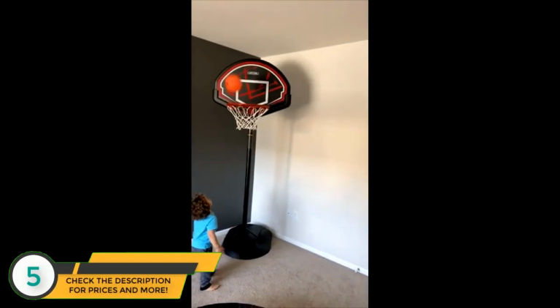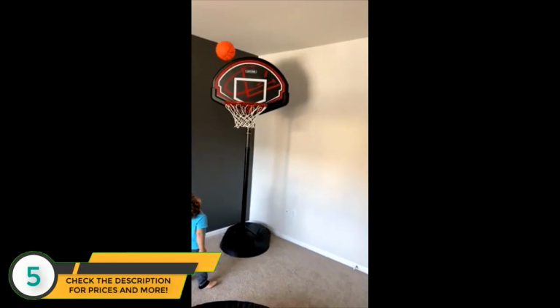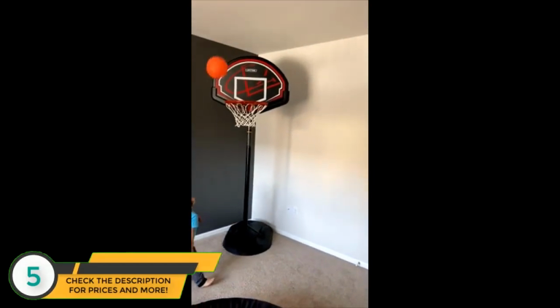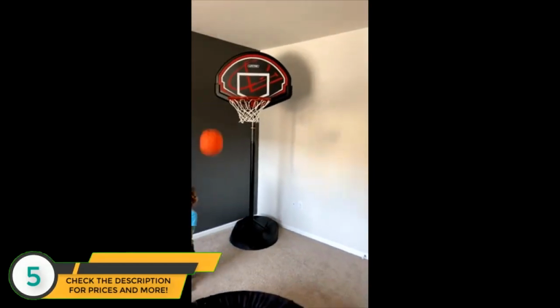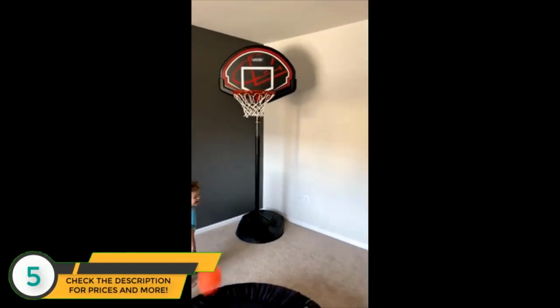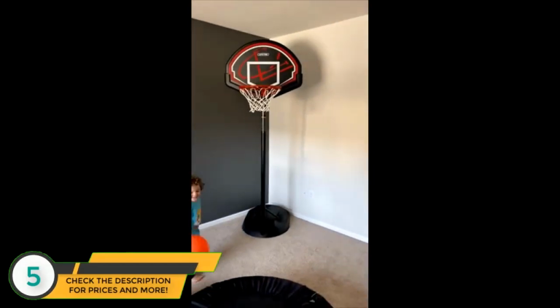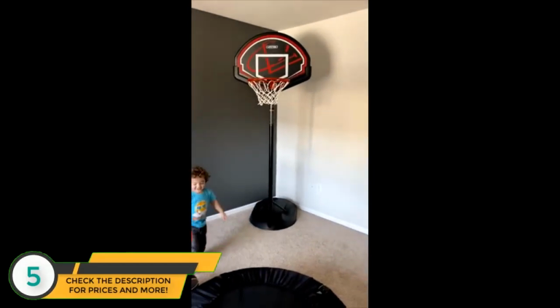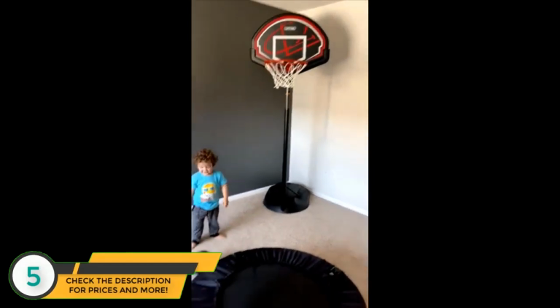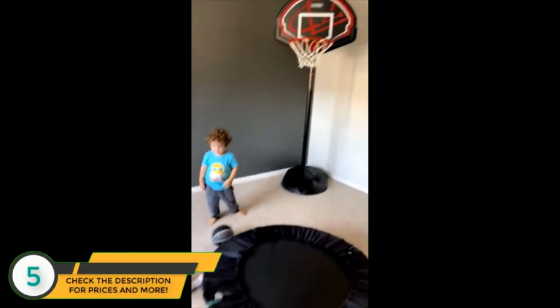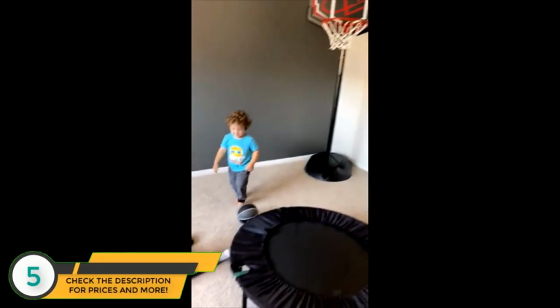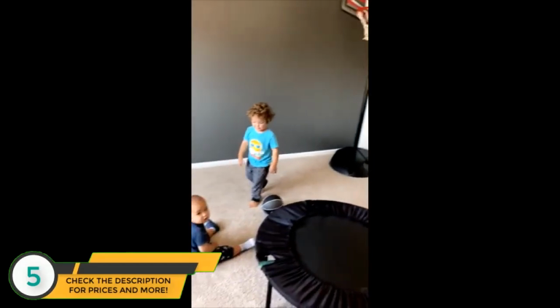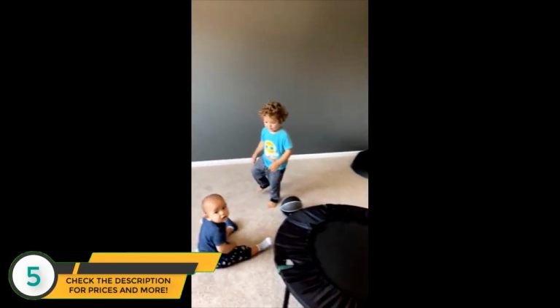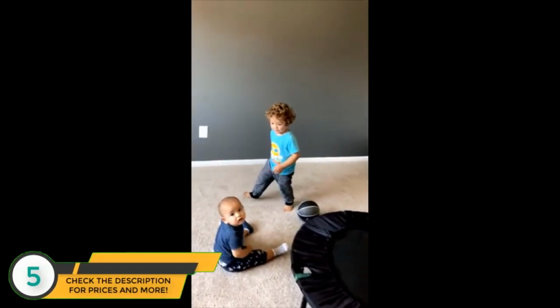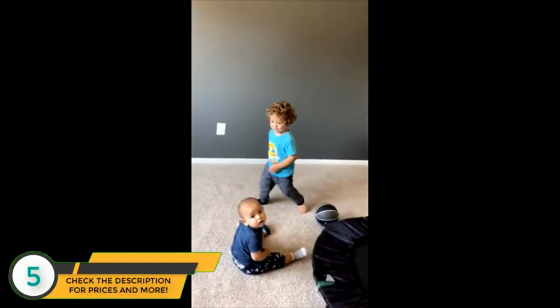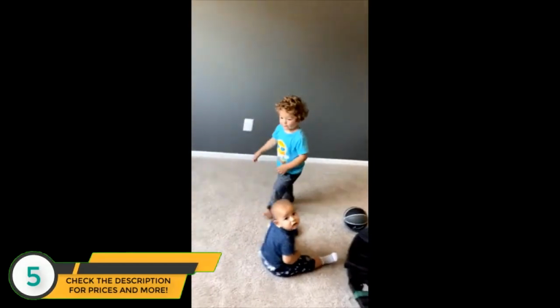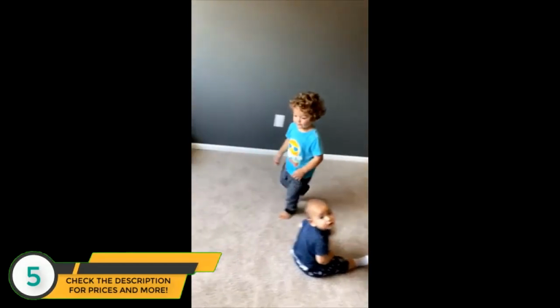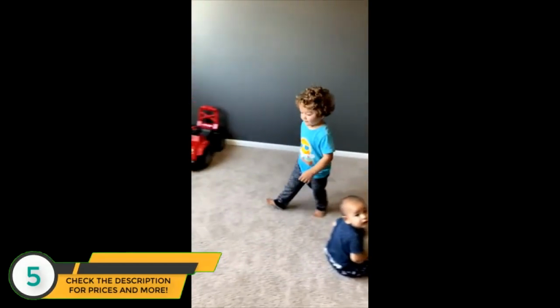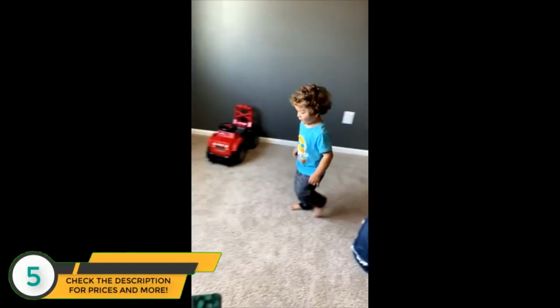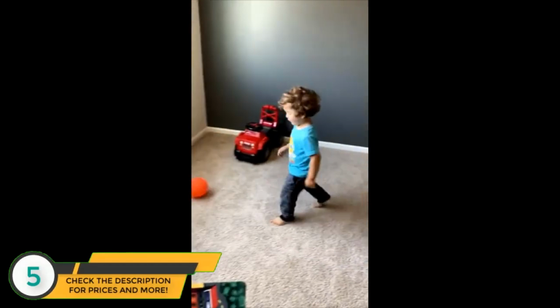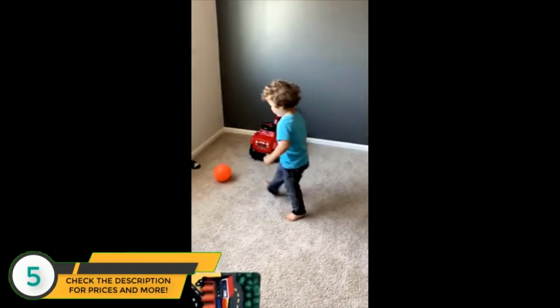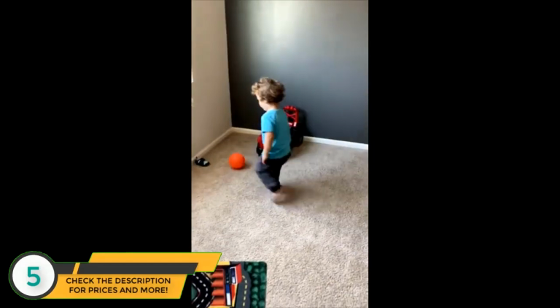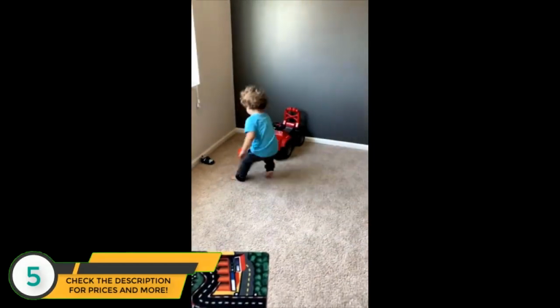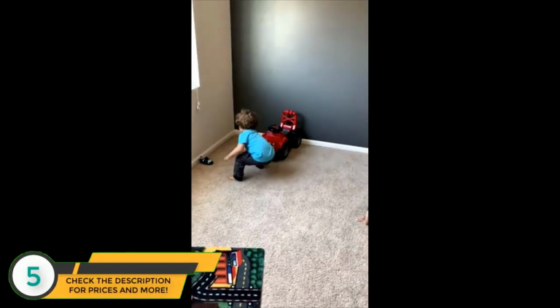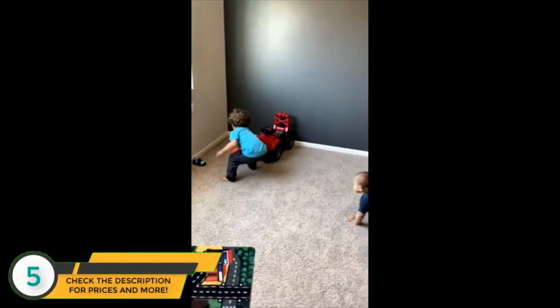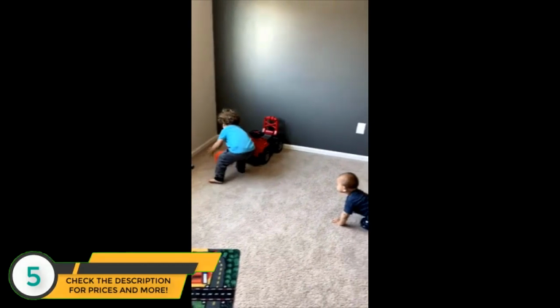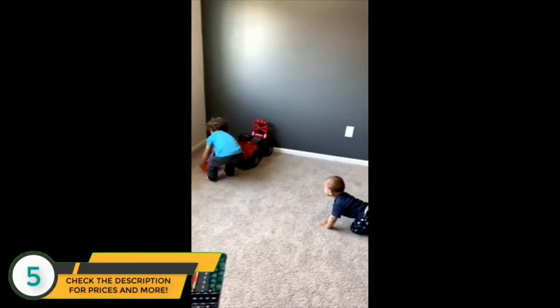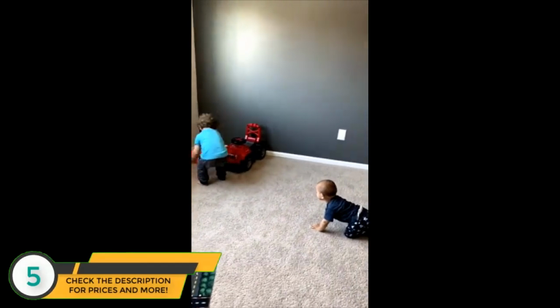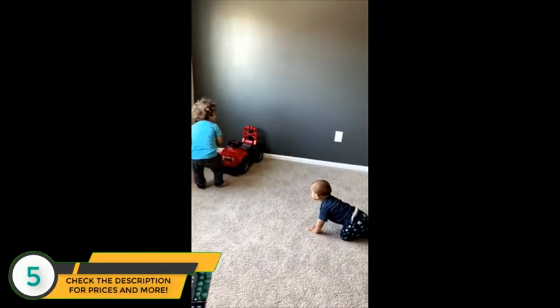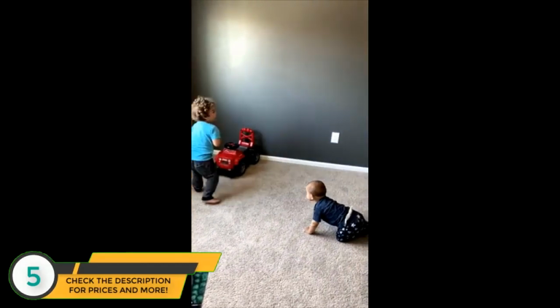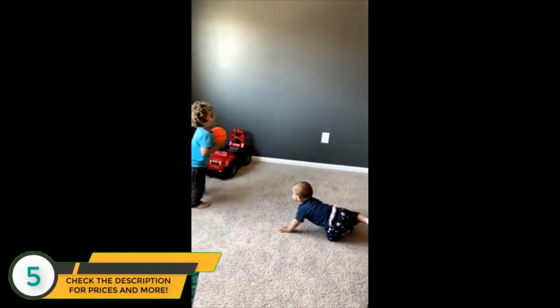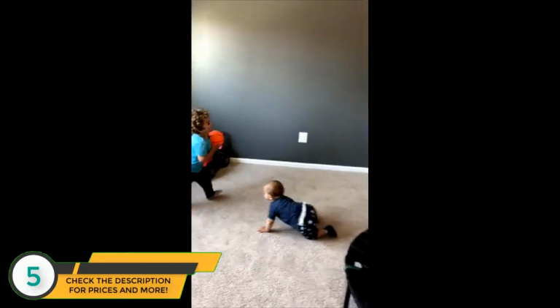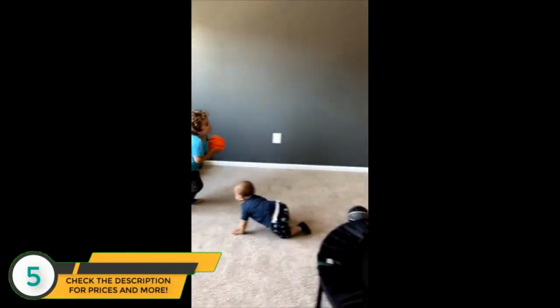One-handed underhand — daddy missed! Go for it, one more, shoot!